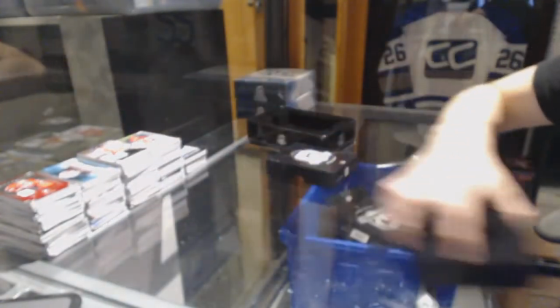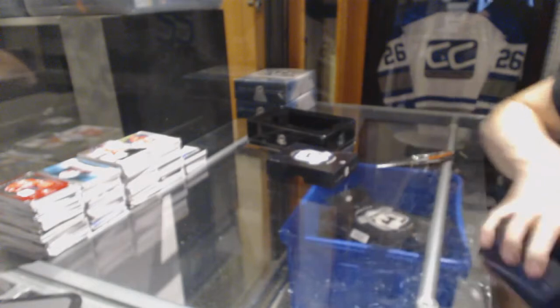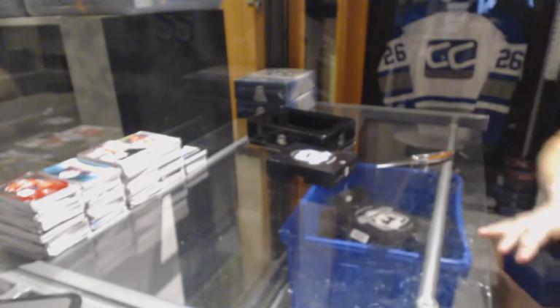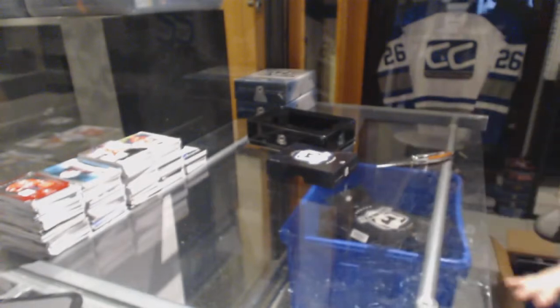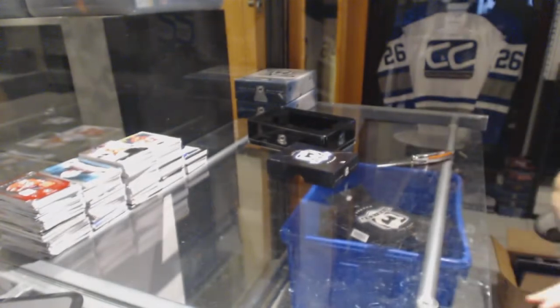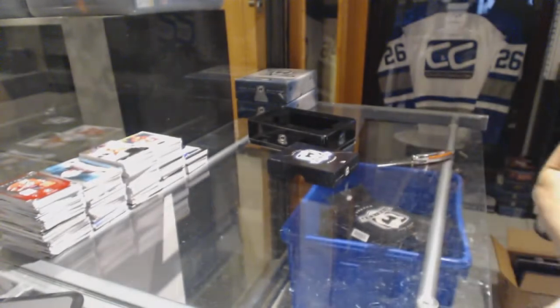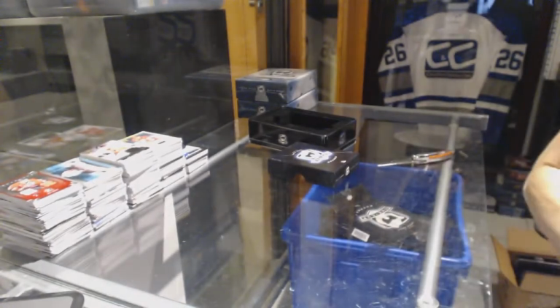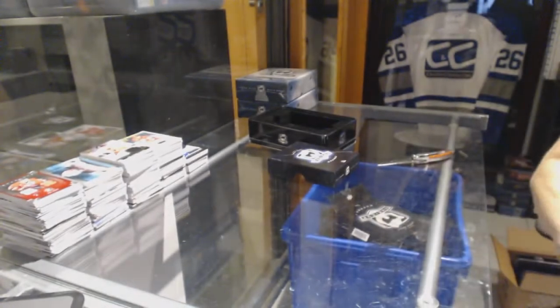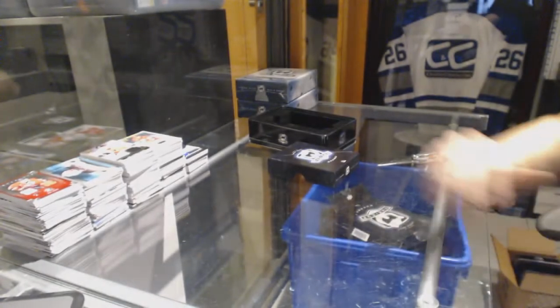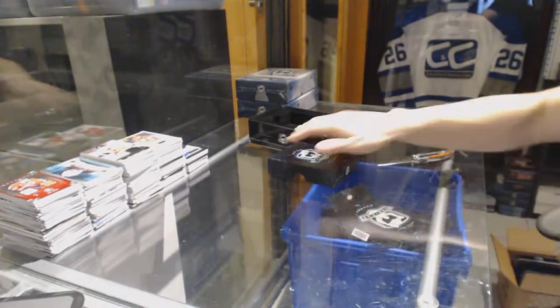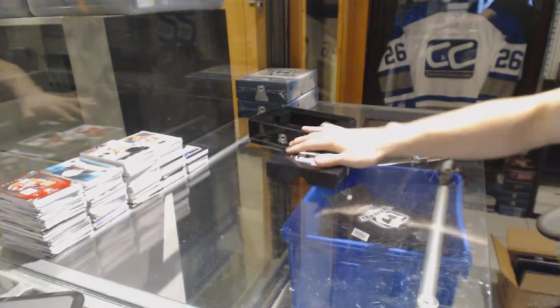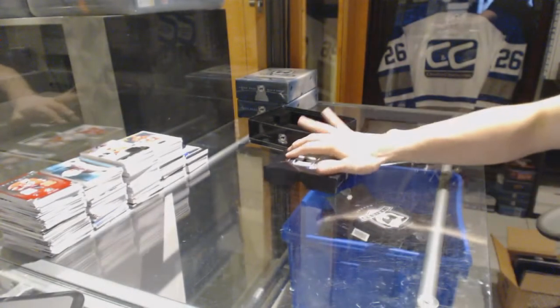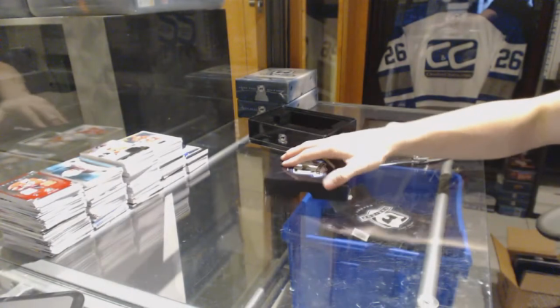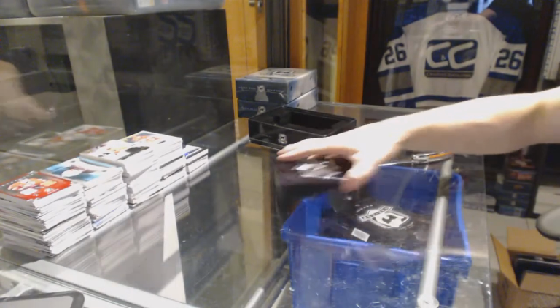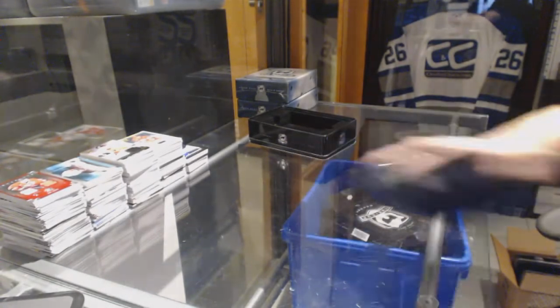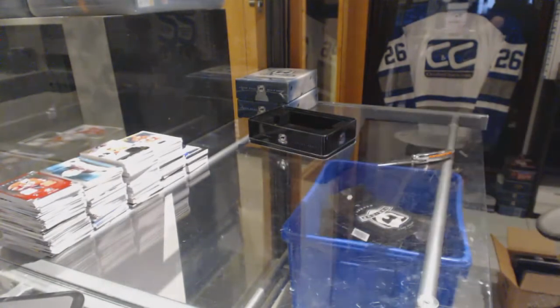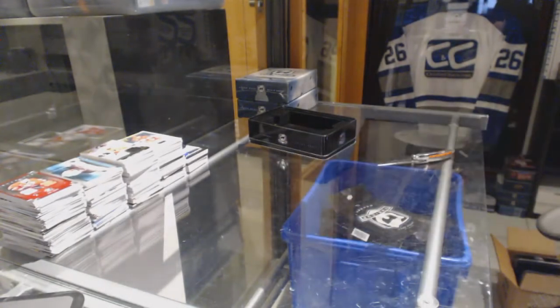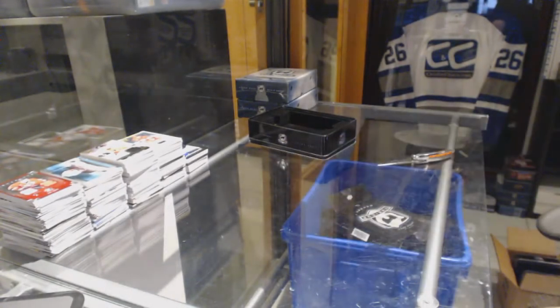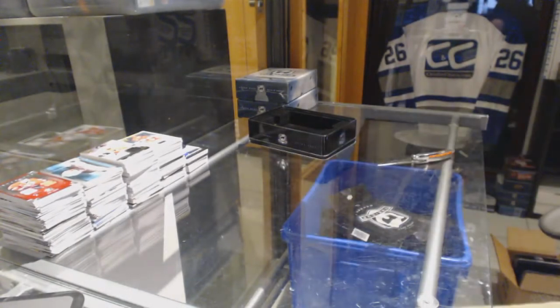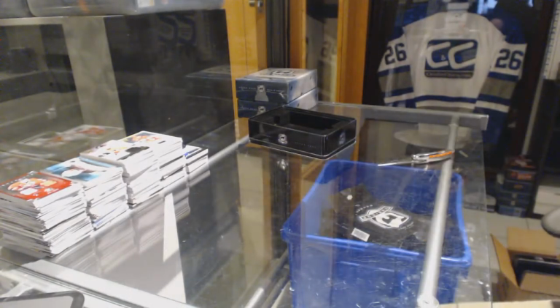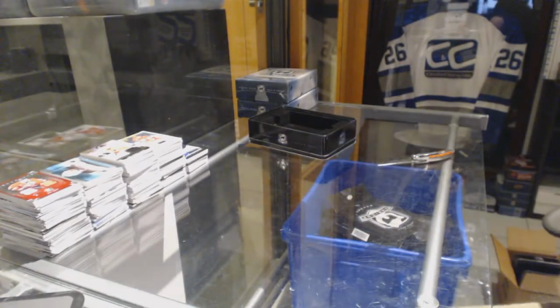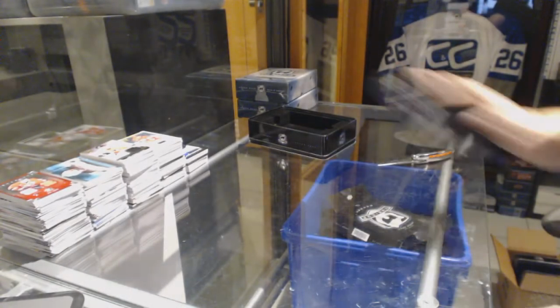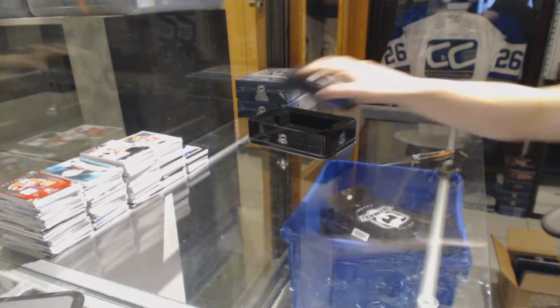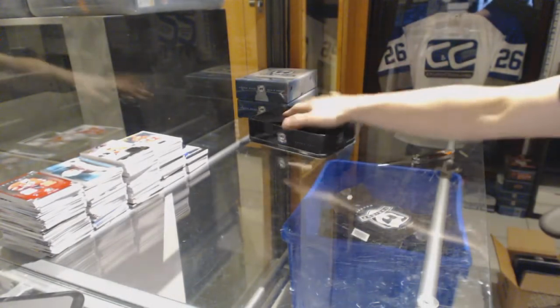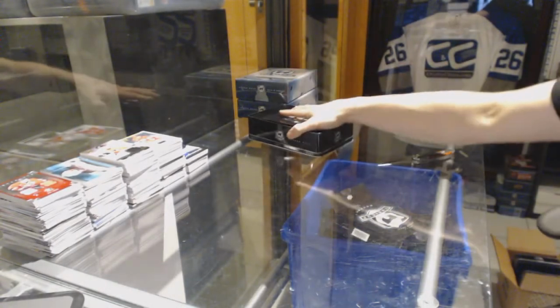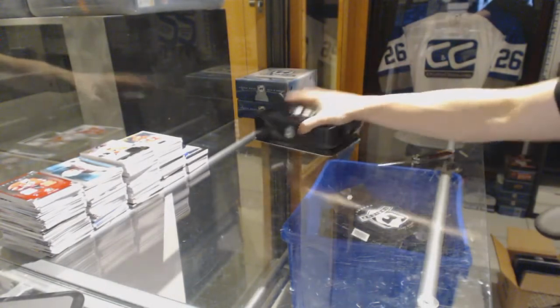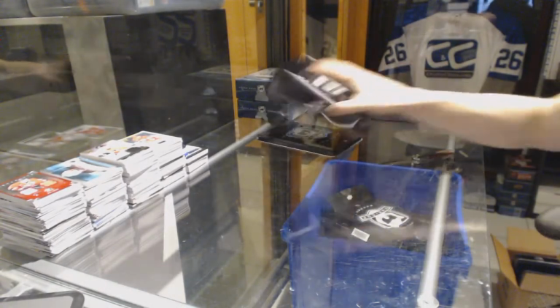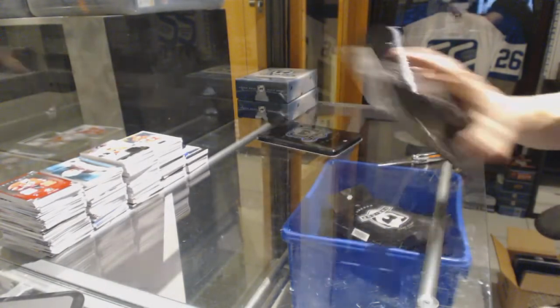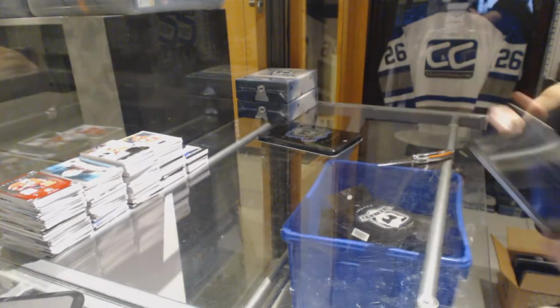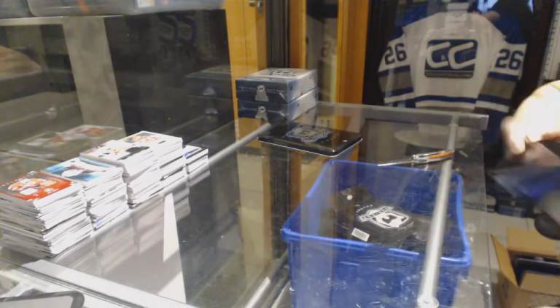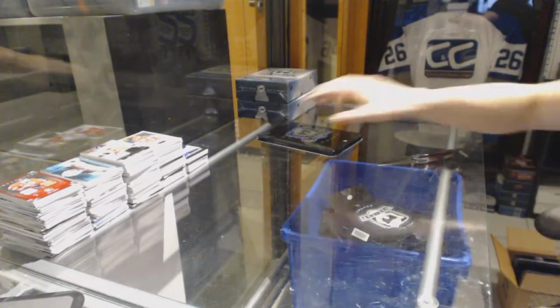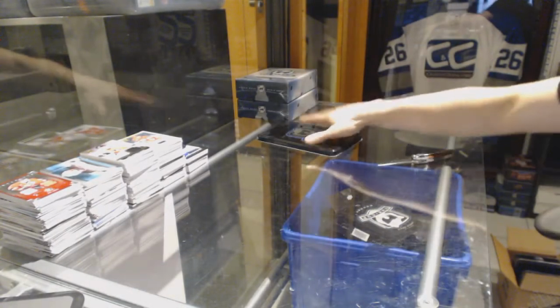All right, coming up next, the 15-16 Cup Tins.